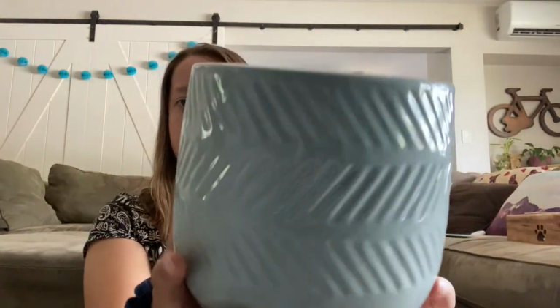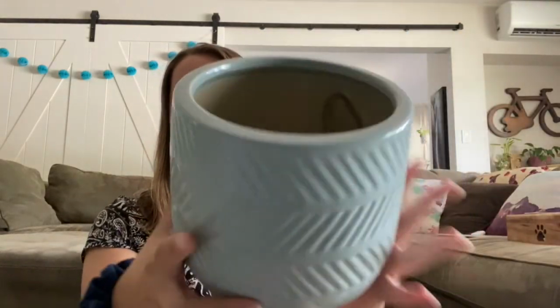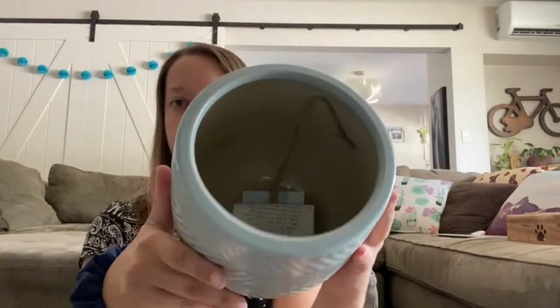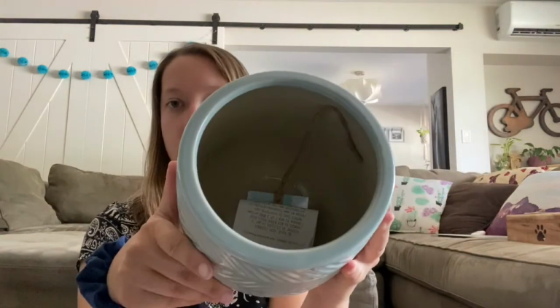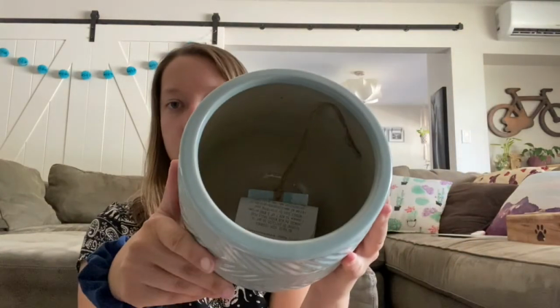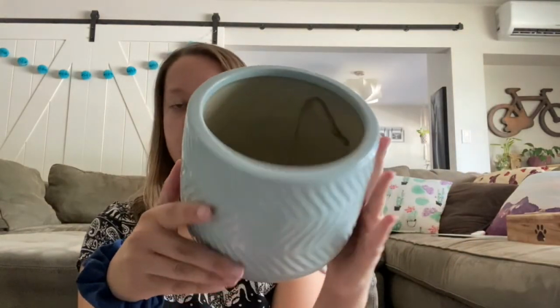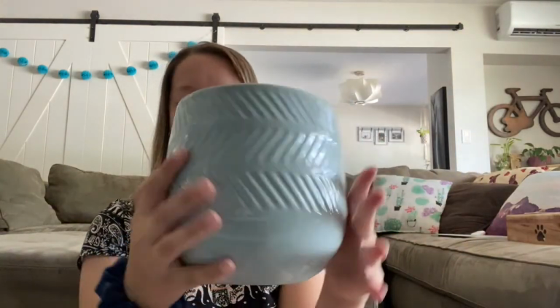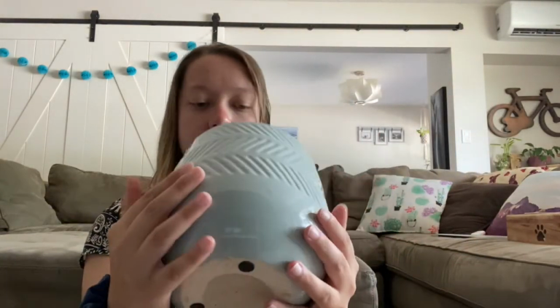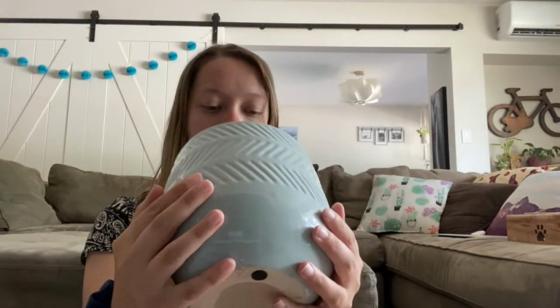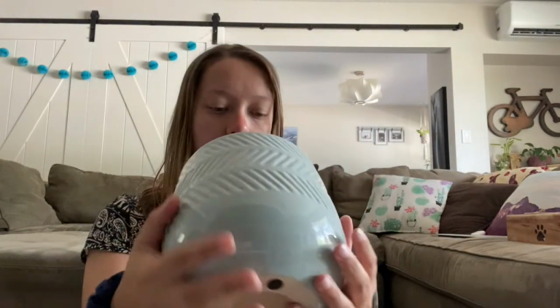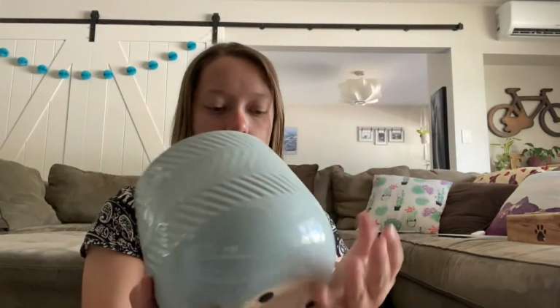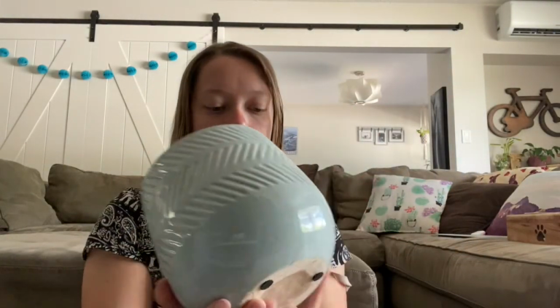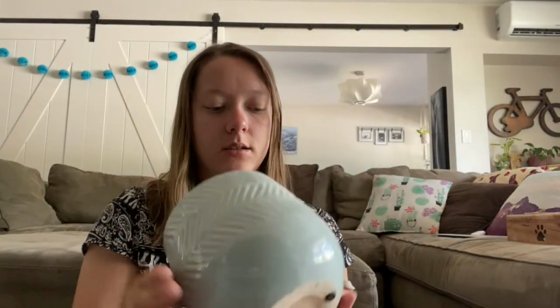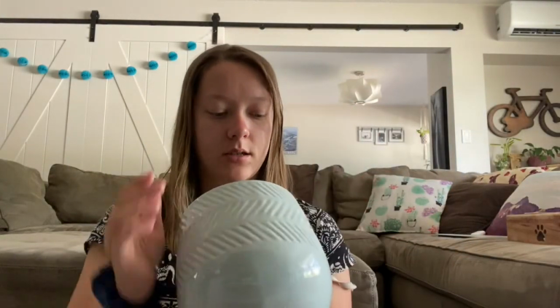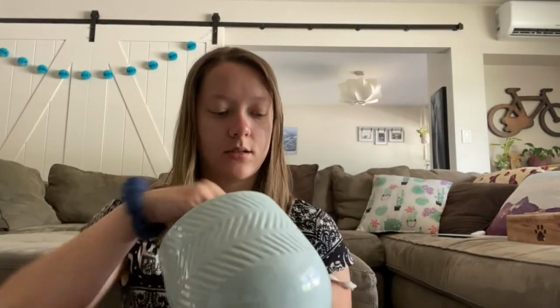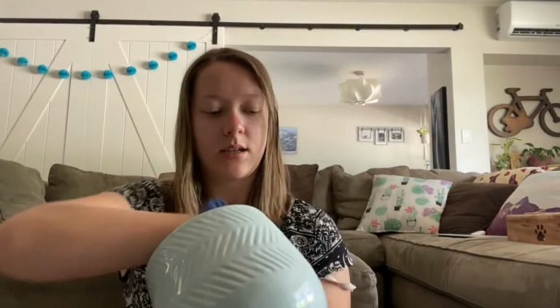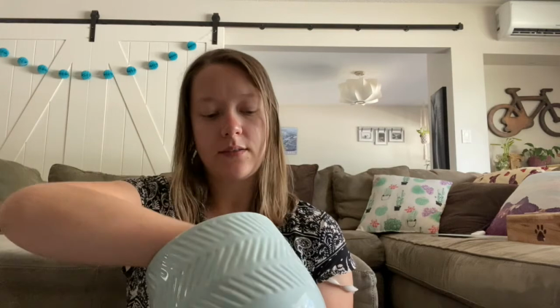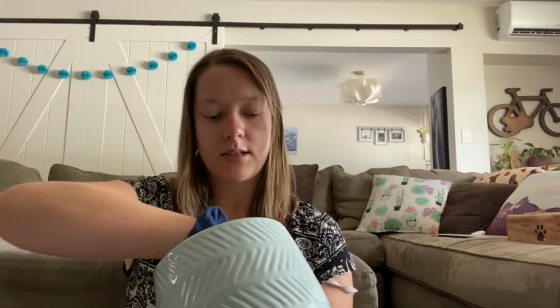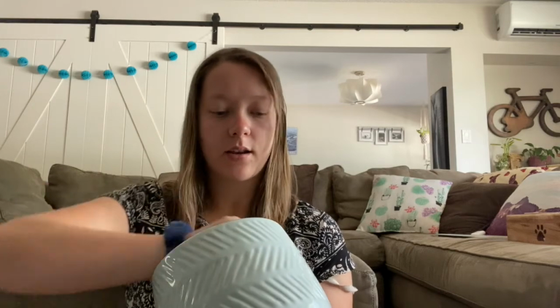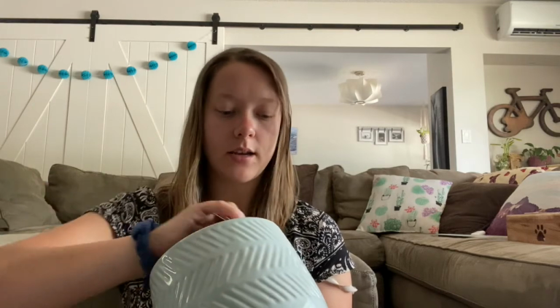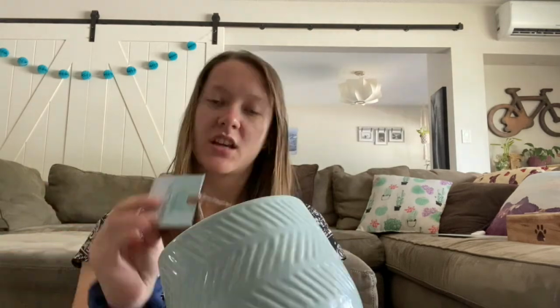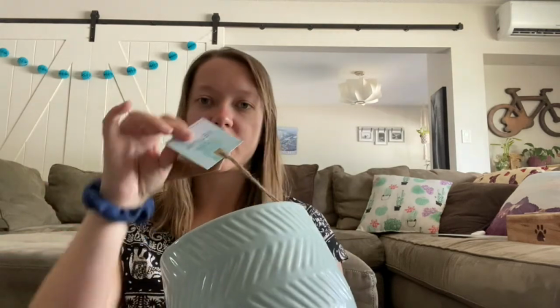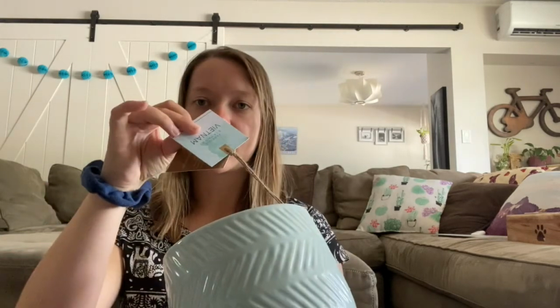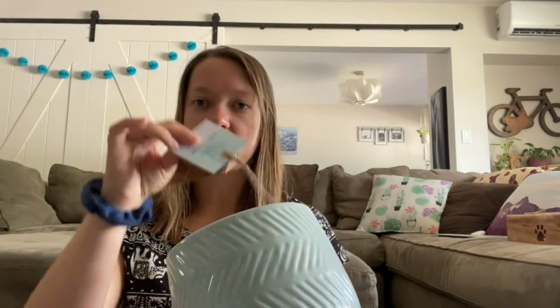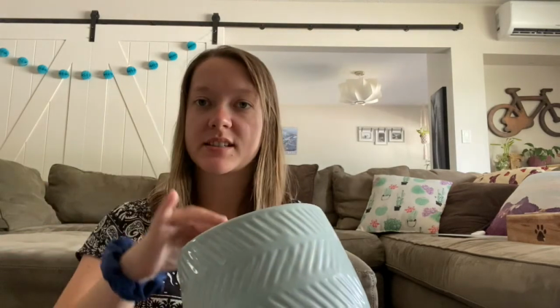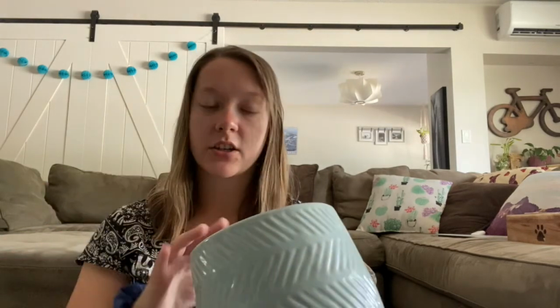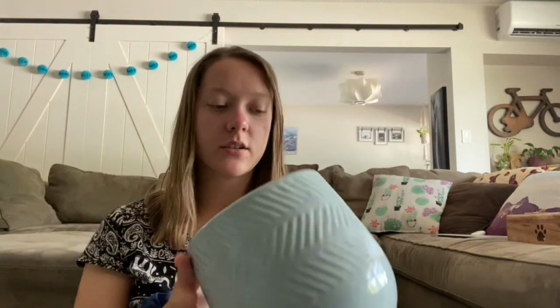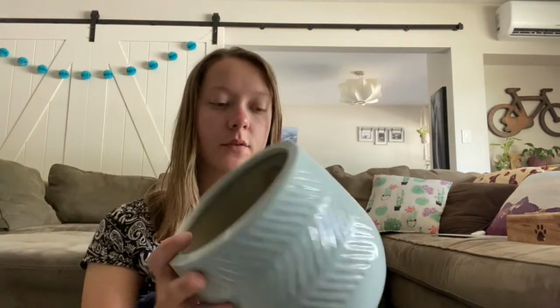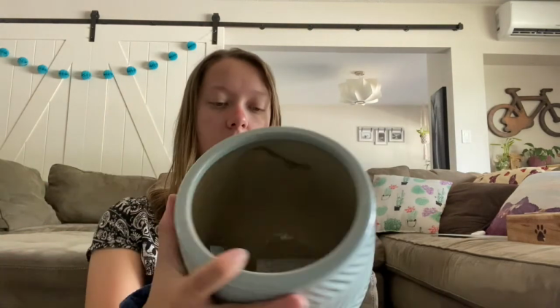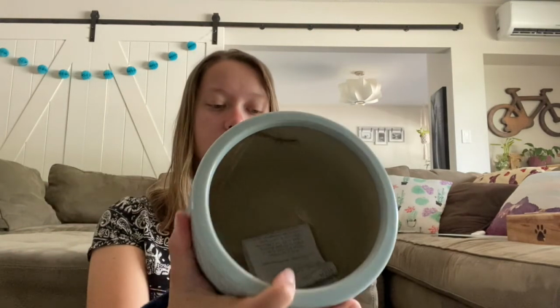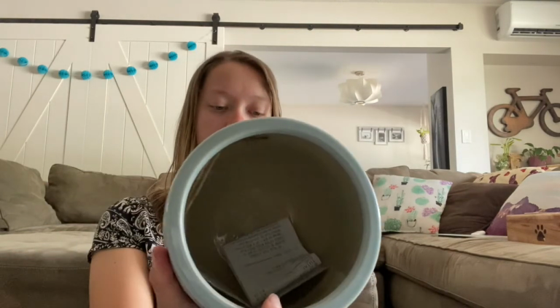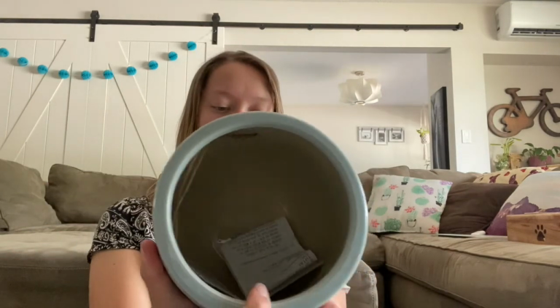So yeah, we'll put a plant in there. It just has a little sticker for saying the type.